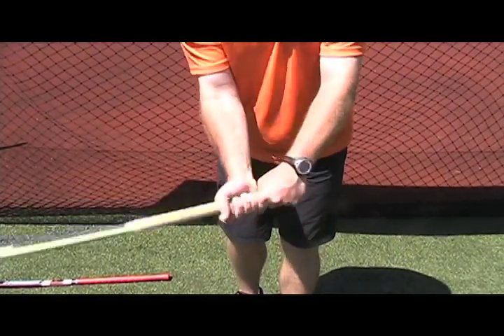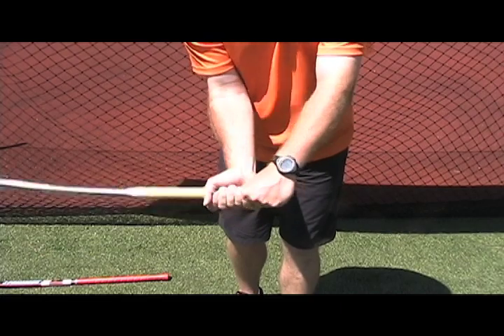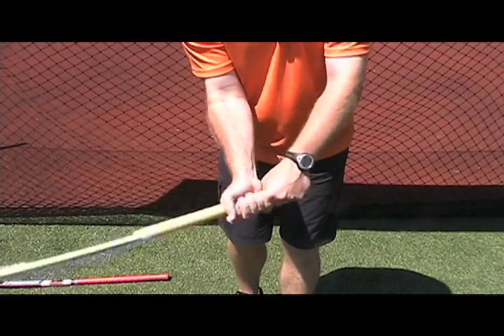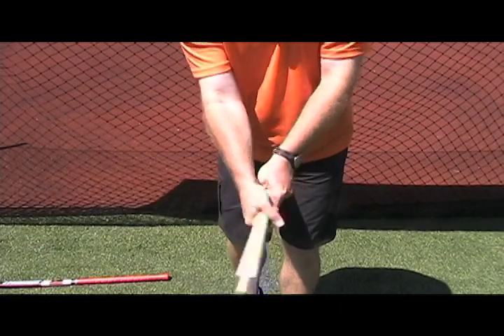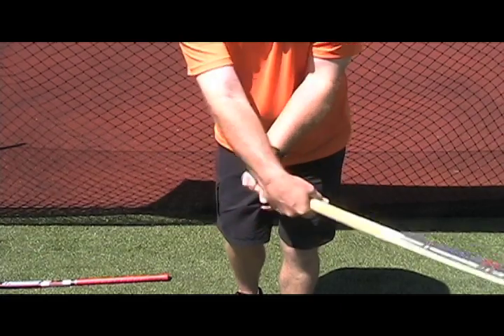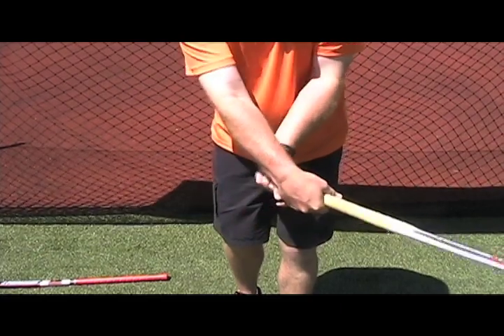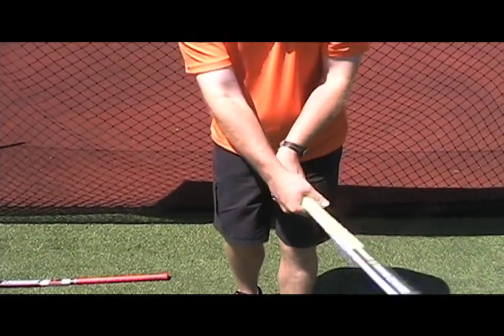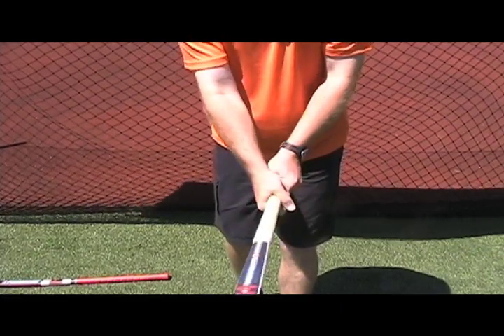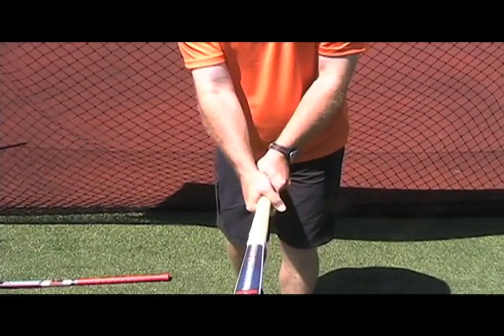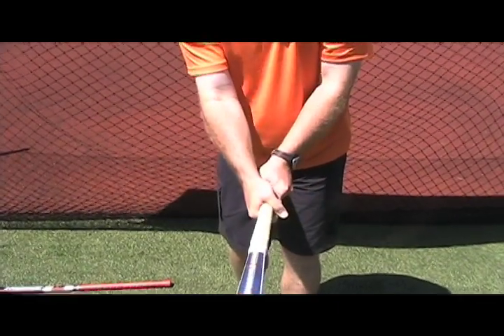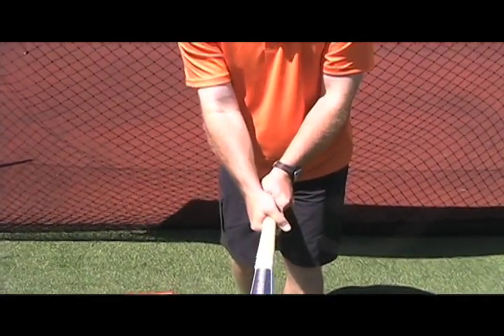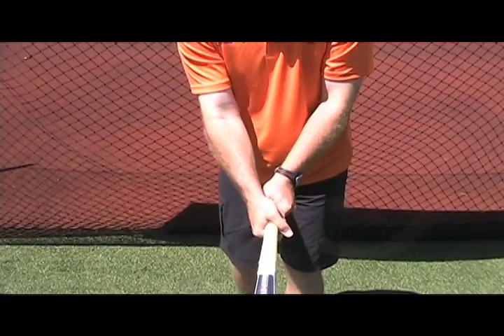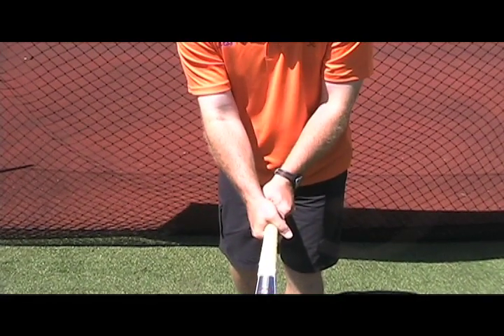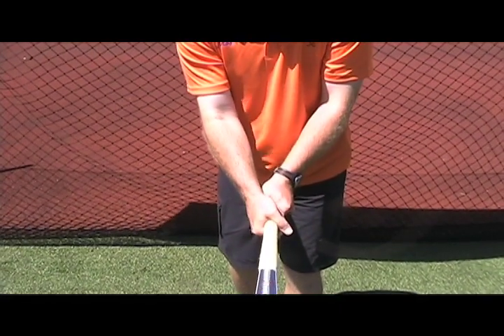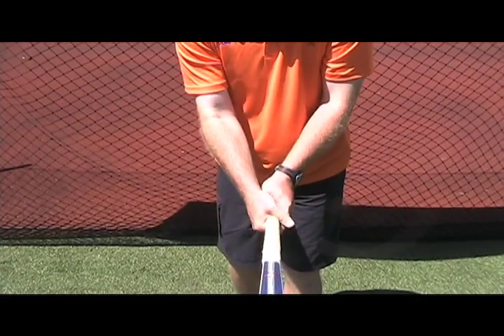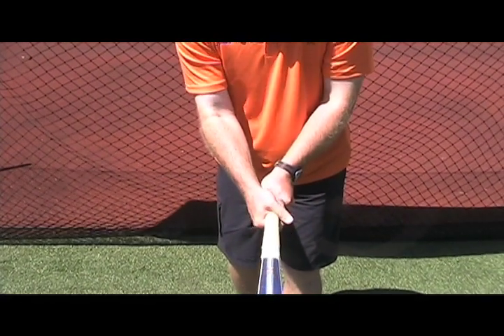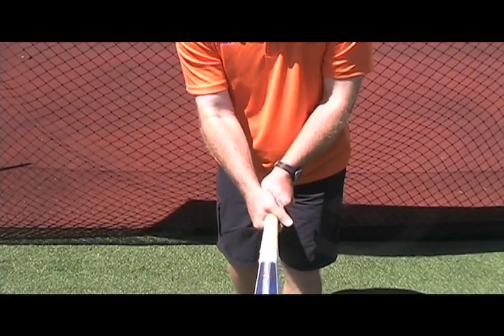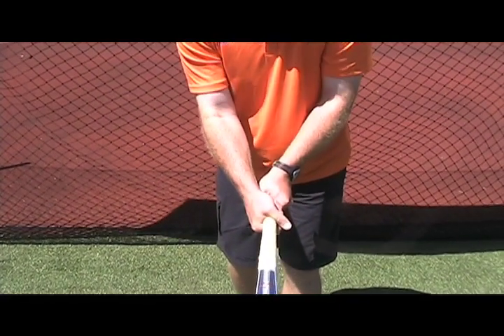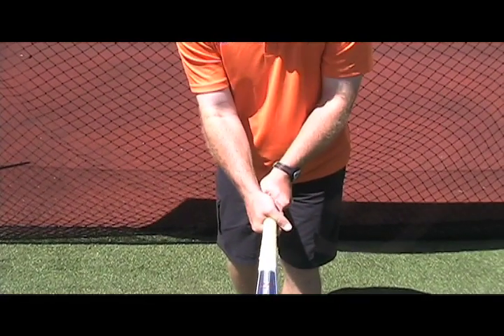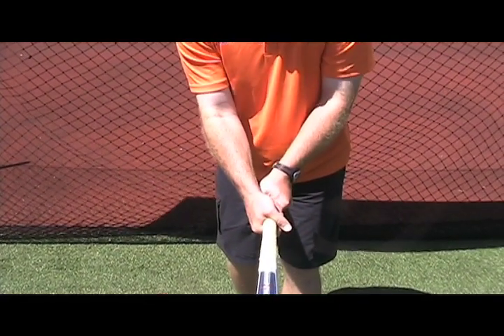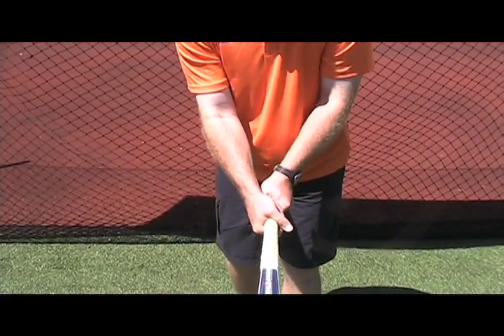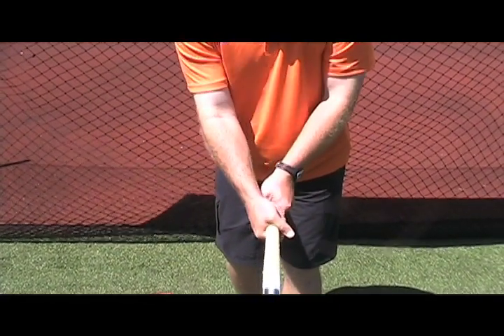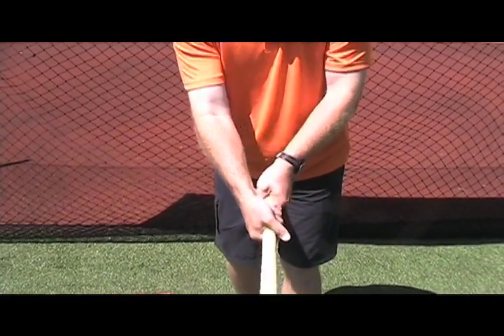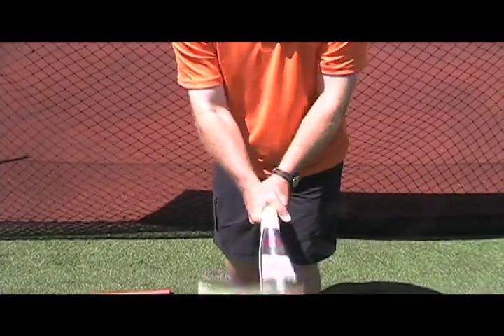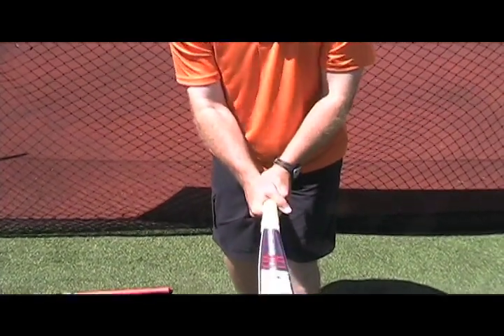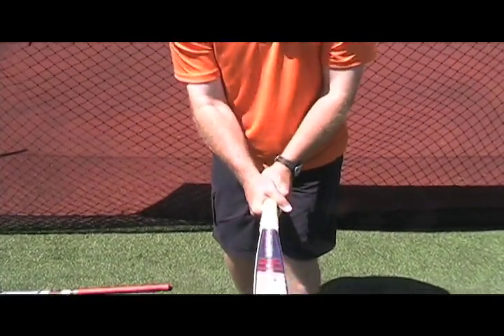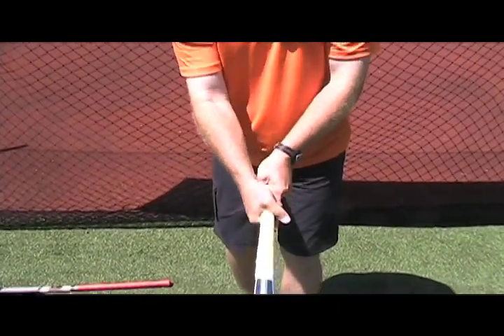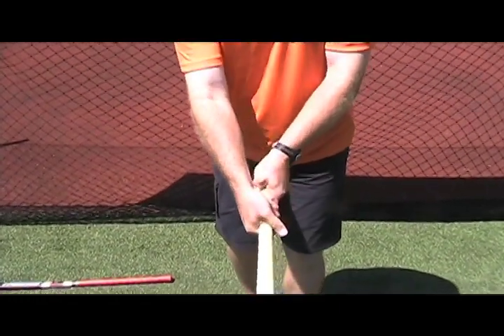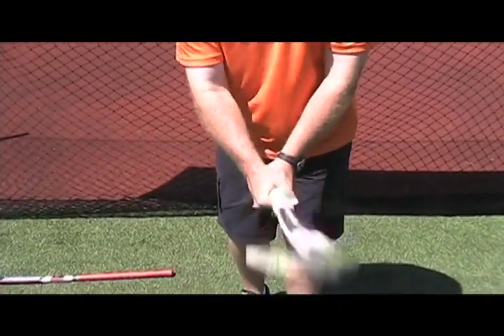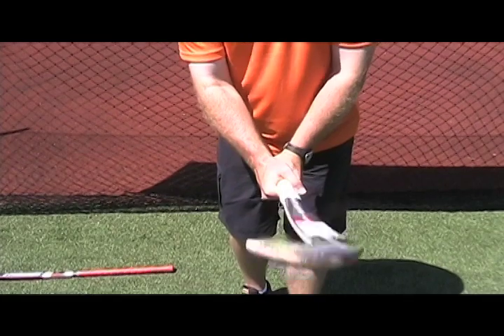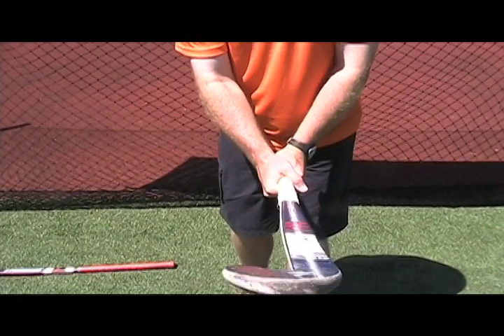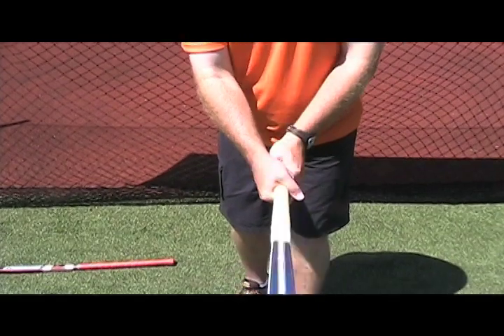We call this a pancake grip because it's the same way when you make a pancake in the morning and you flip it over — how to hold the pan.